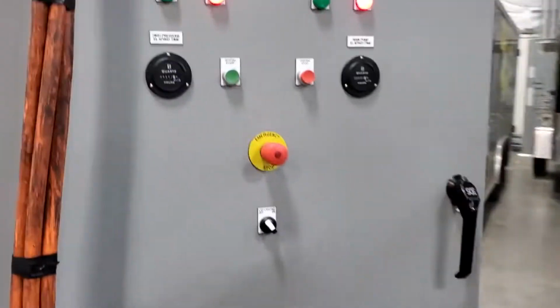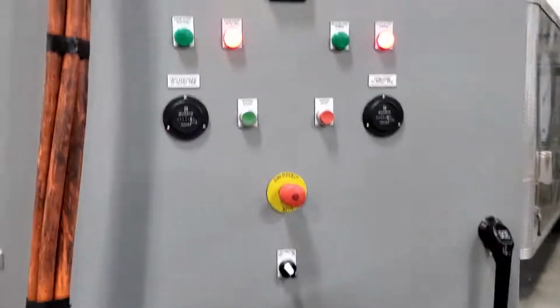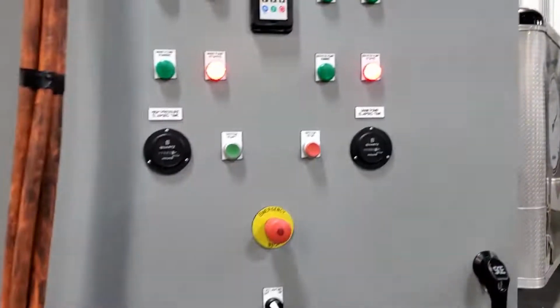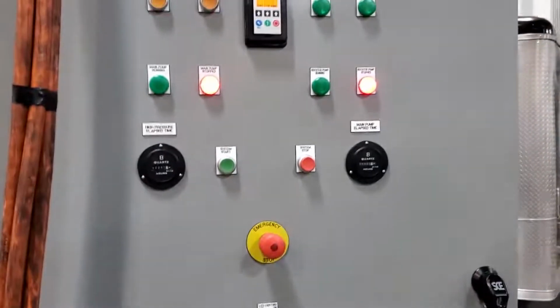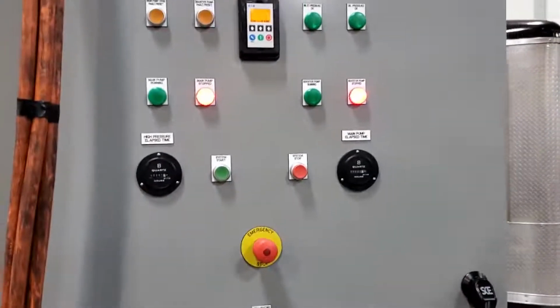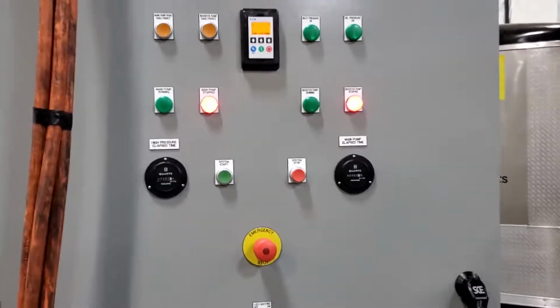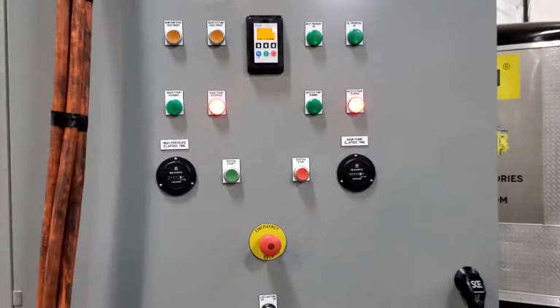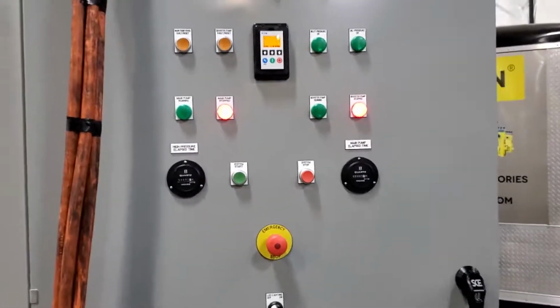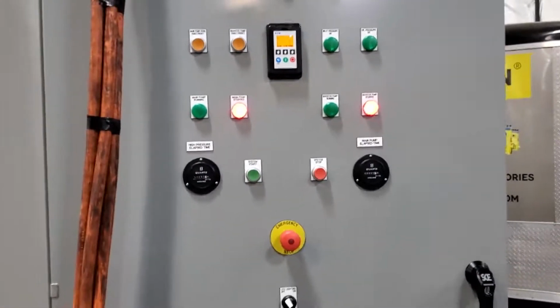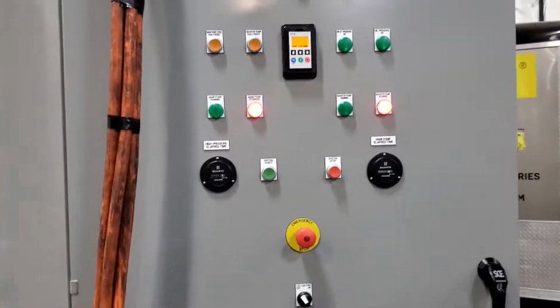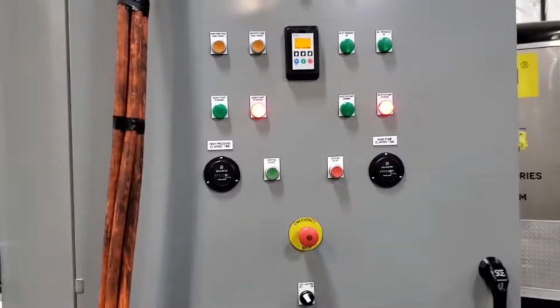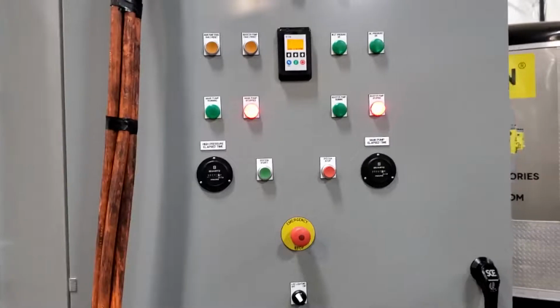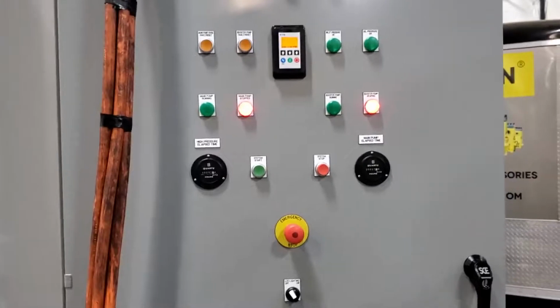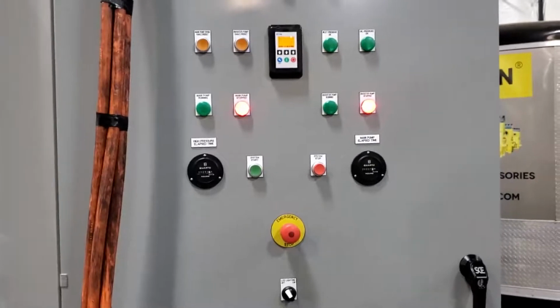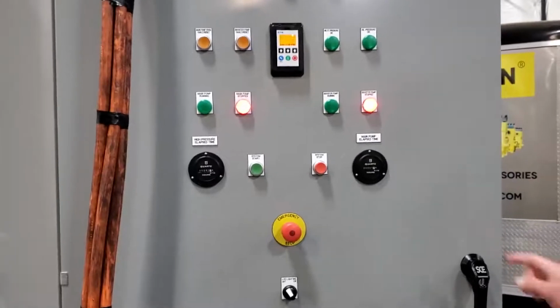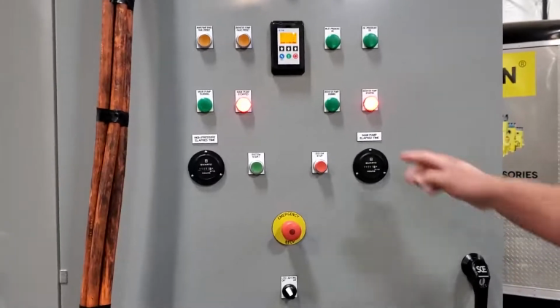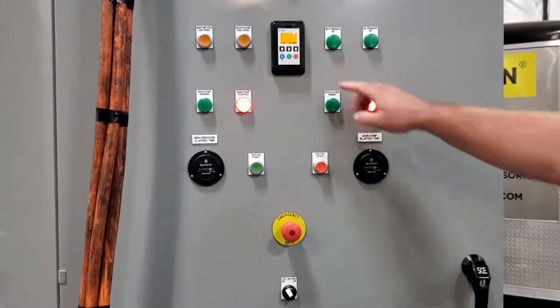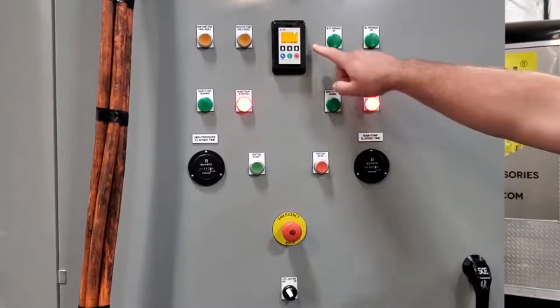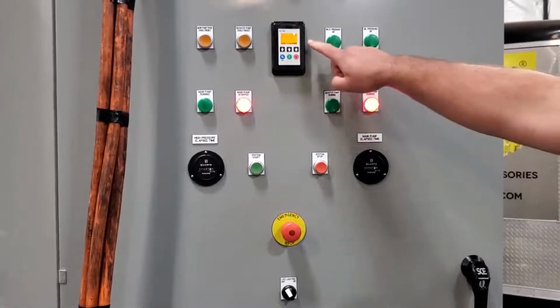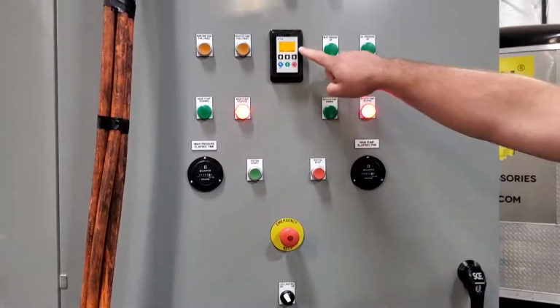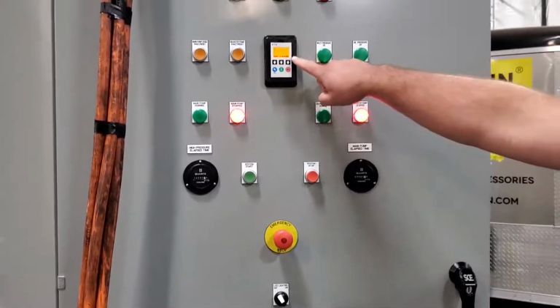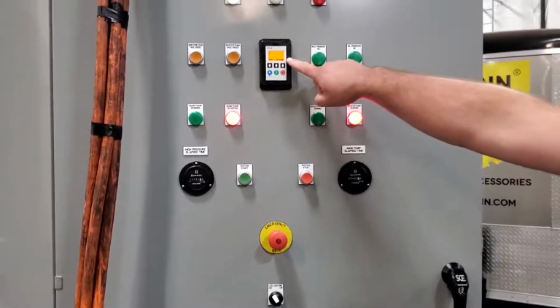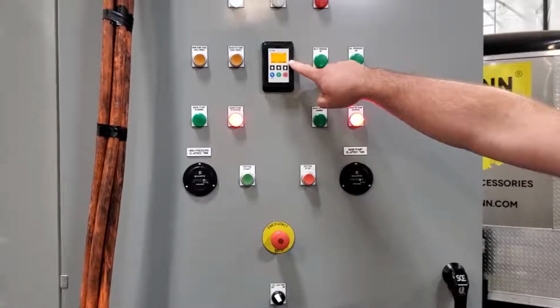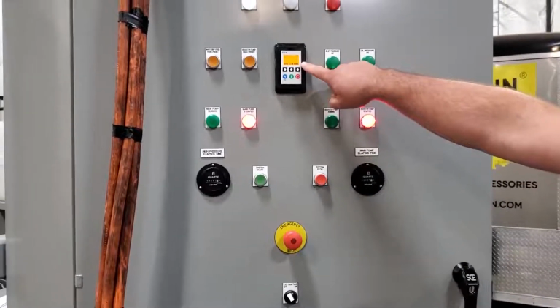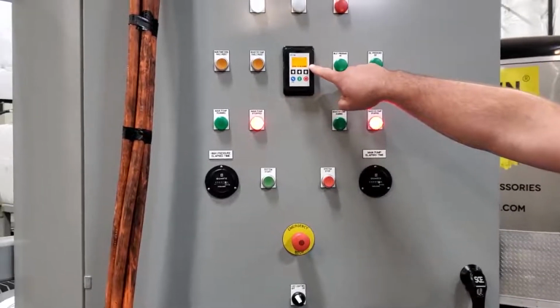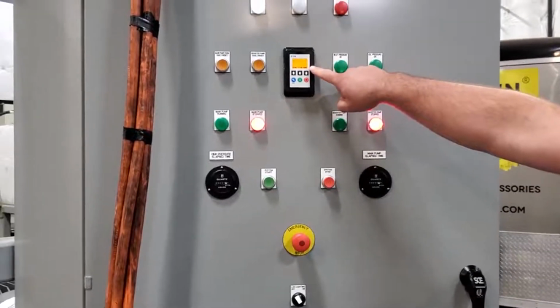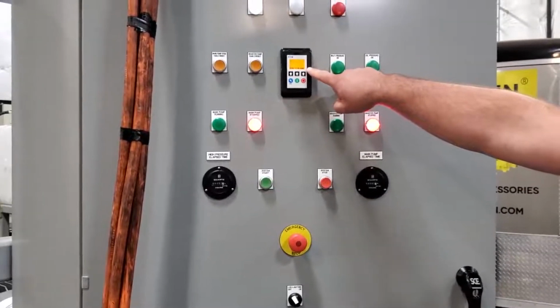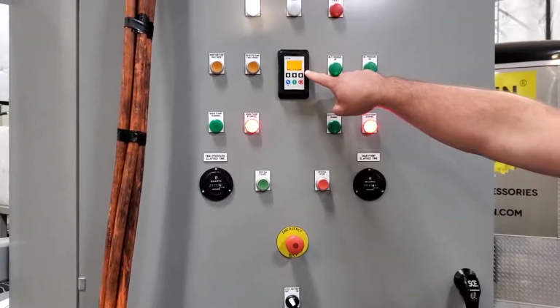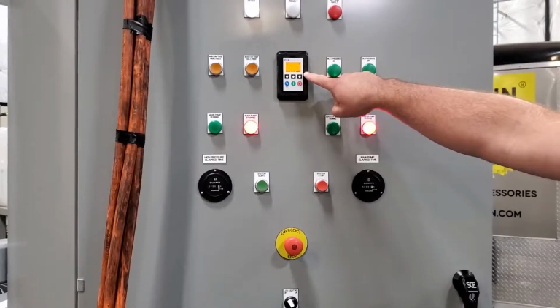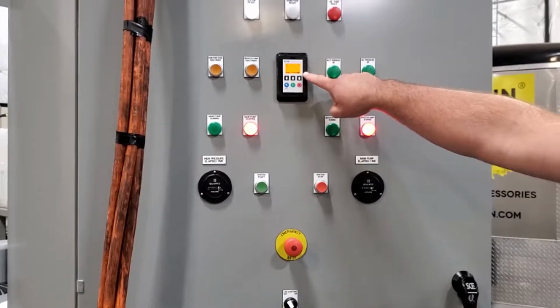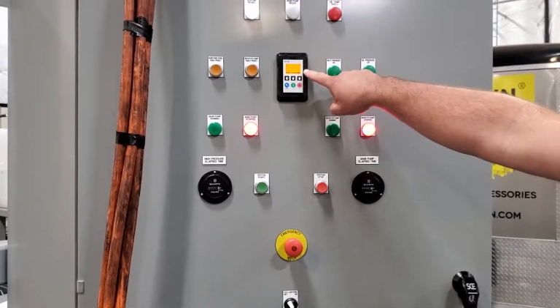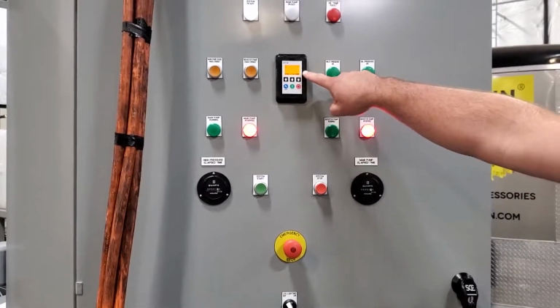Make sure you have power to the panel. If your three-phase is hooked up incorrectly, you'll get an error here. Change two of the leads.